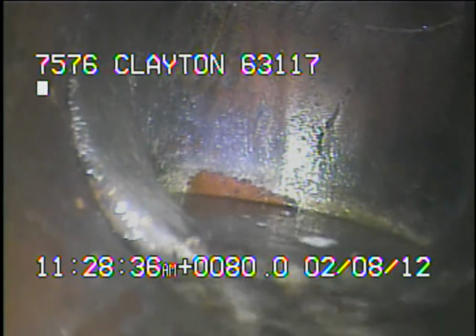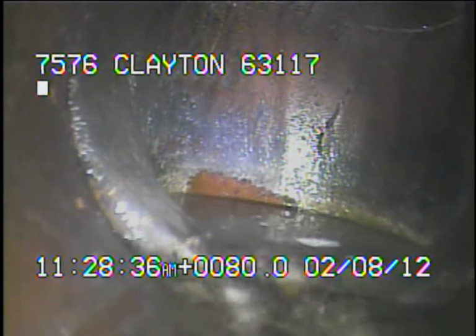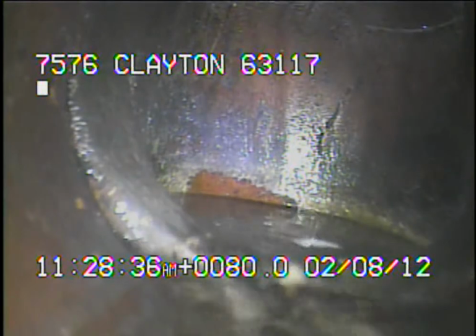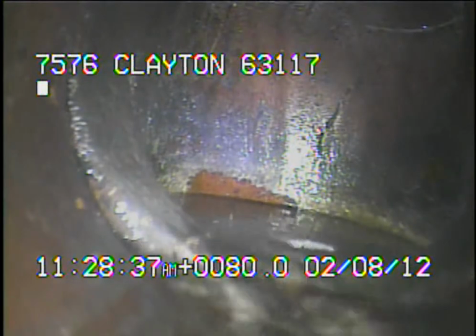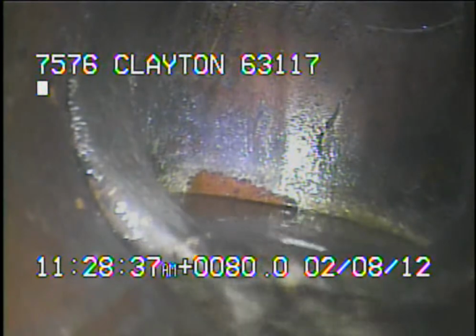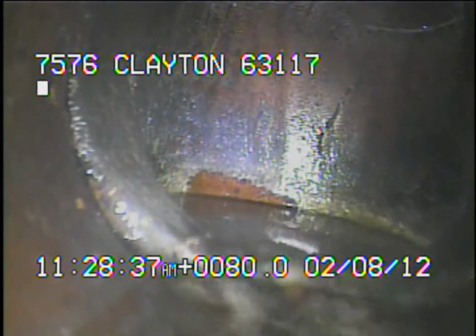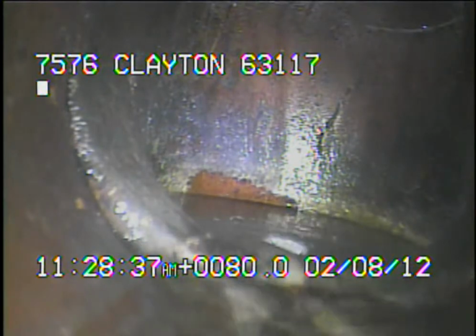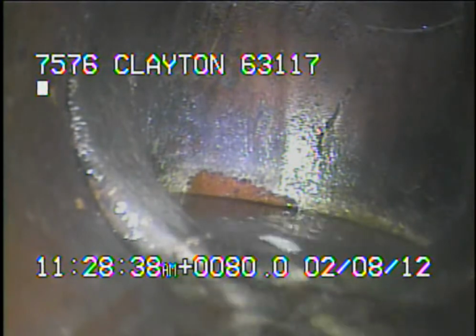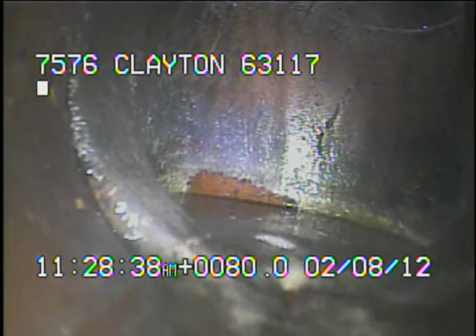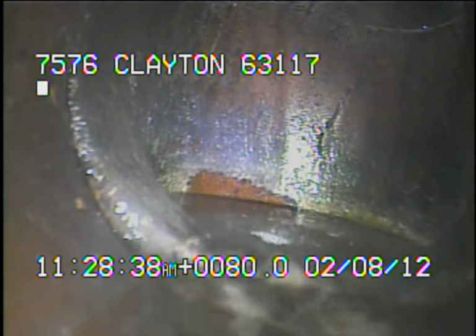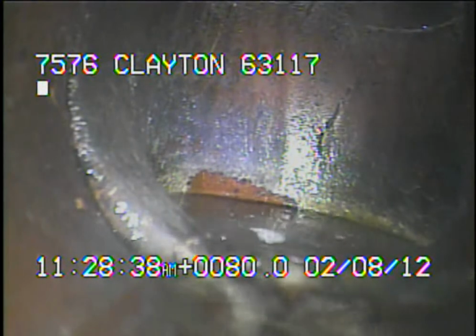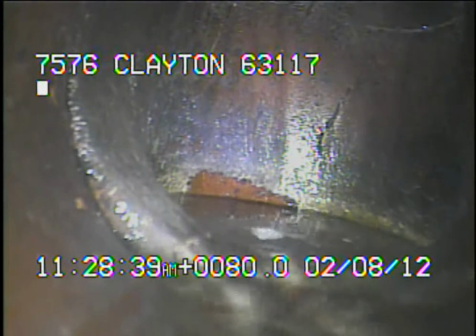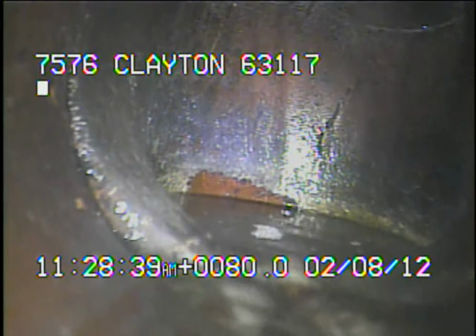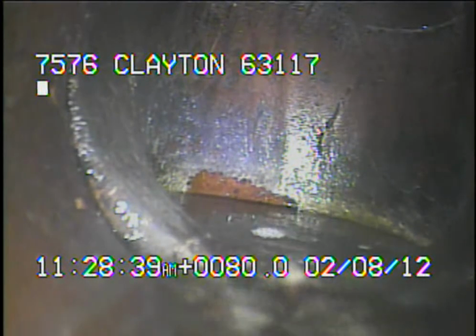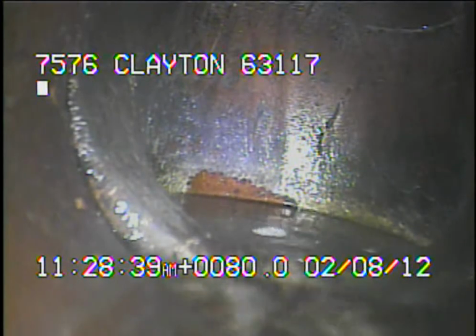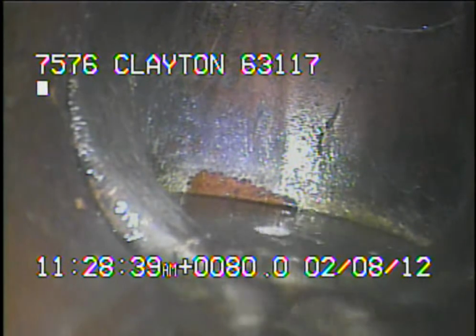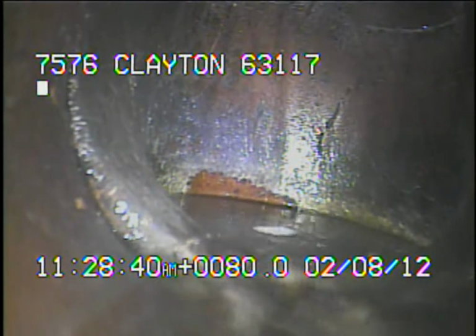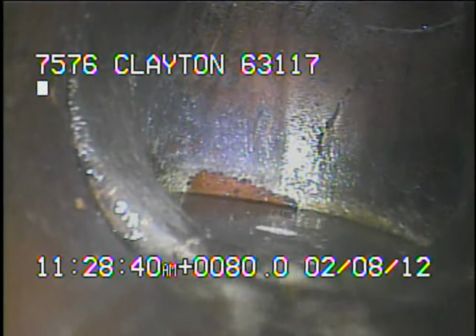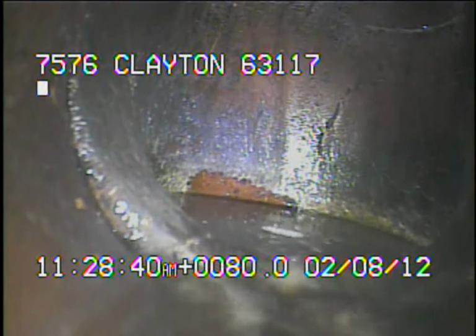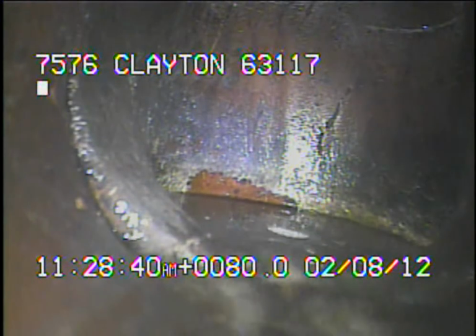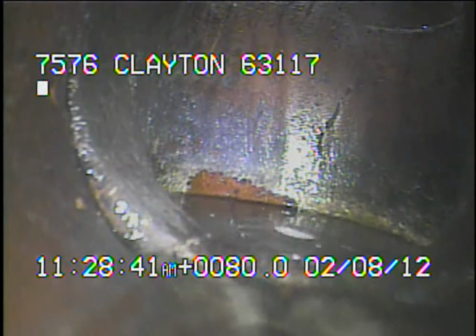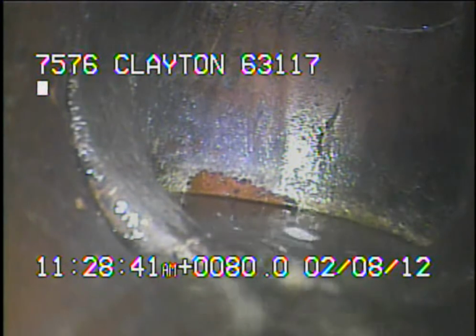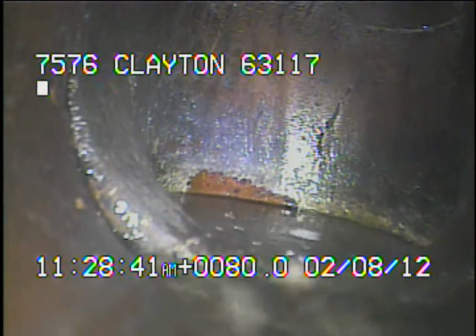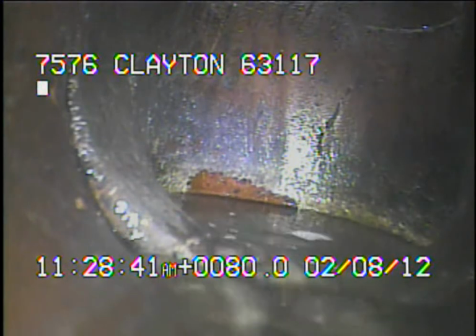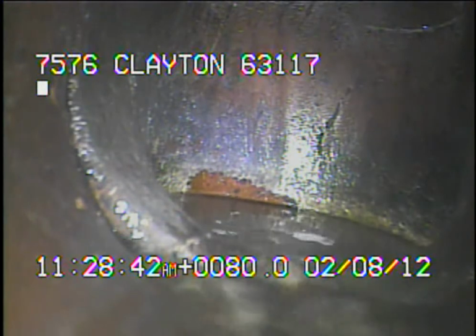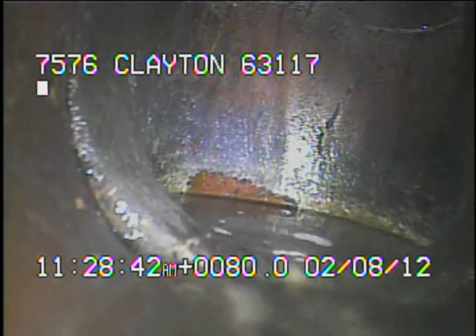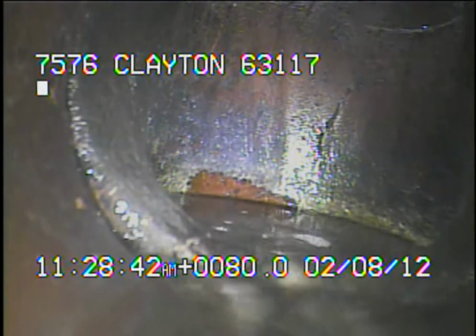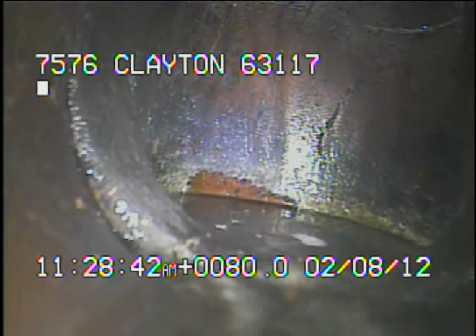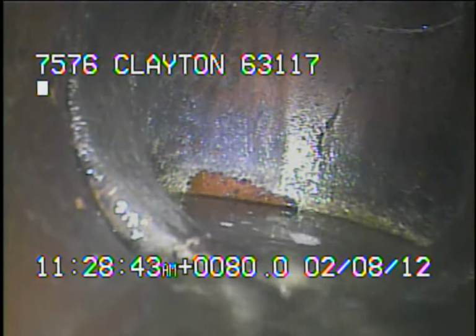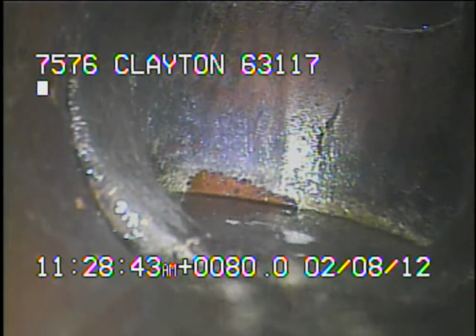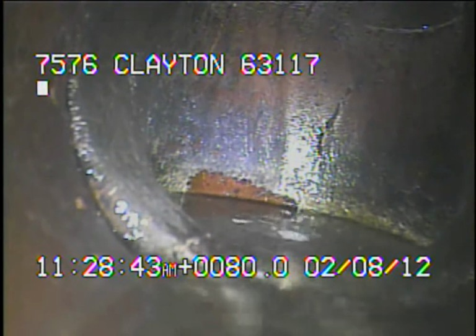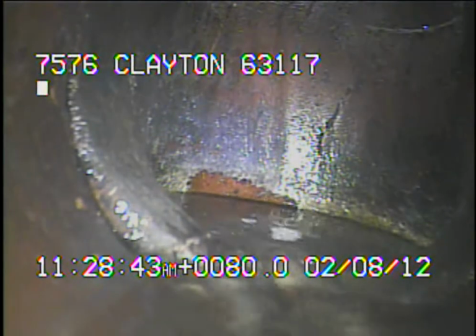I ran the camera from the 4-inch stack in the finished half of the basement. I'll continue to record as I come back.